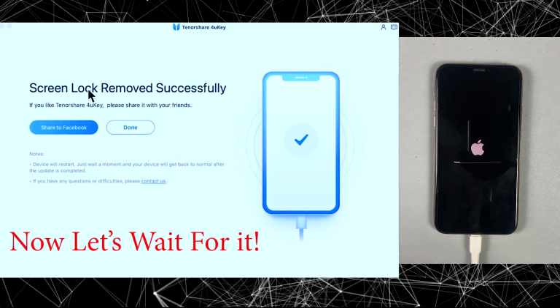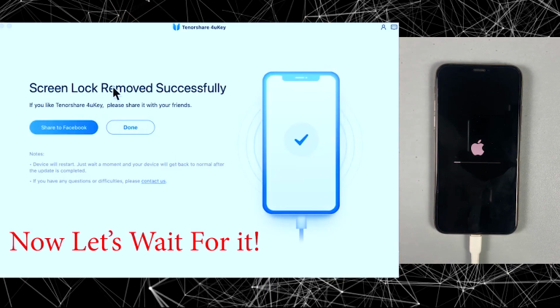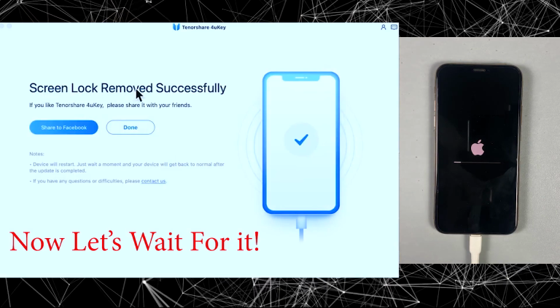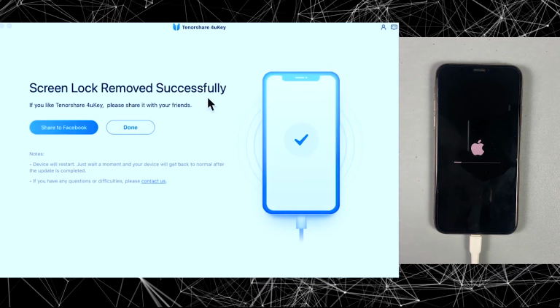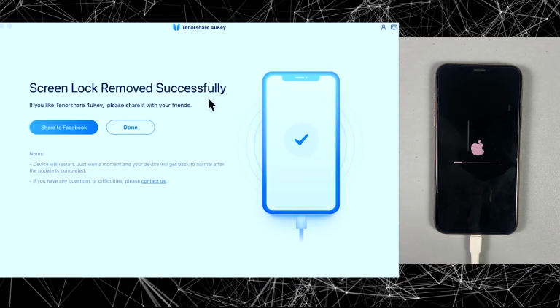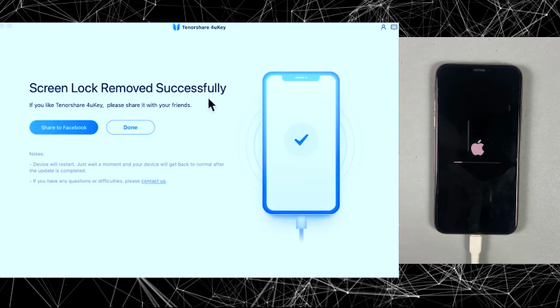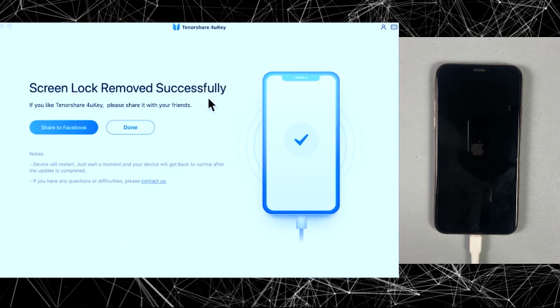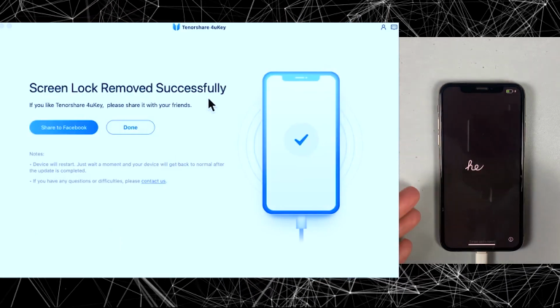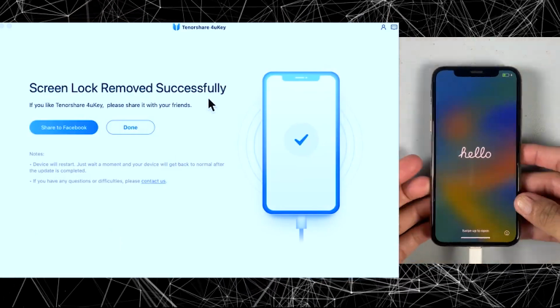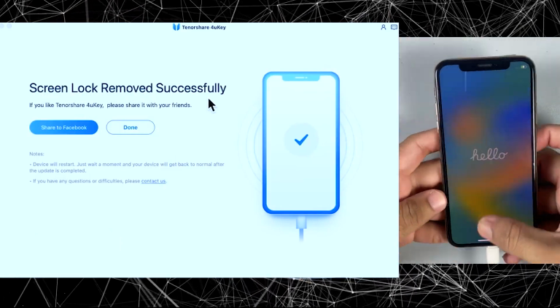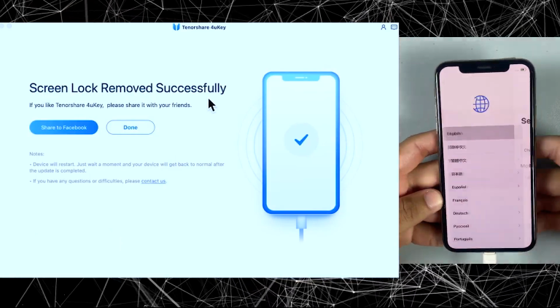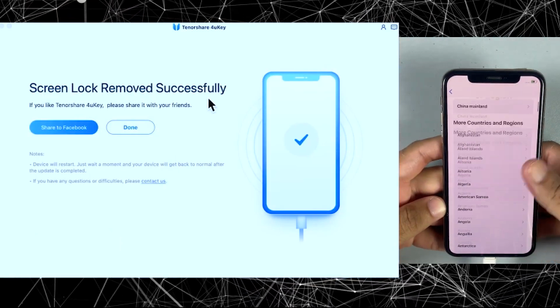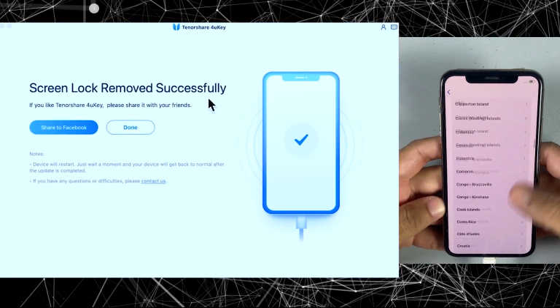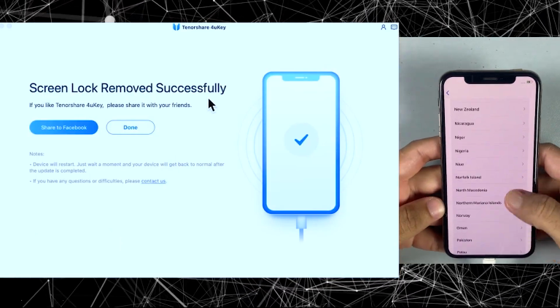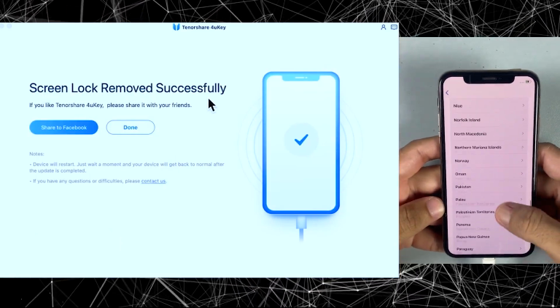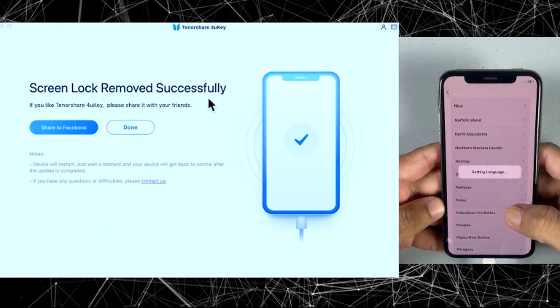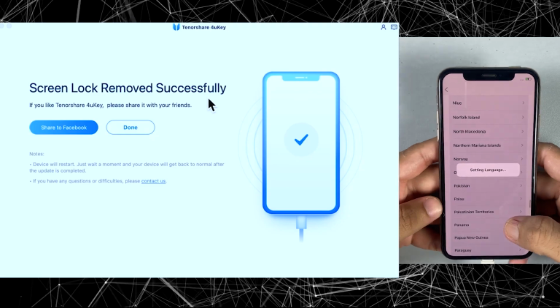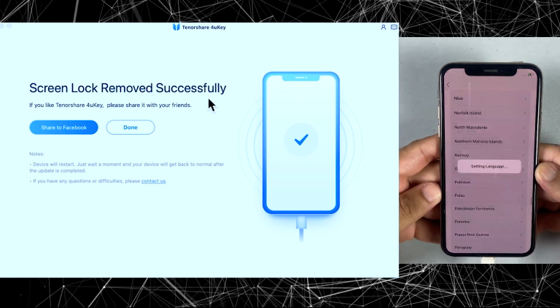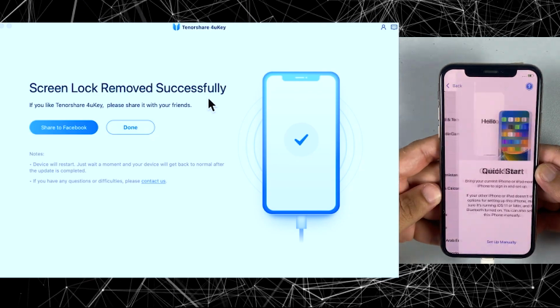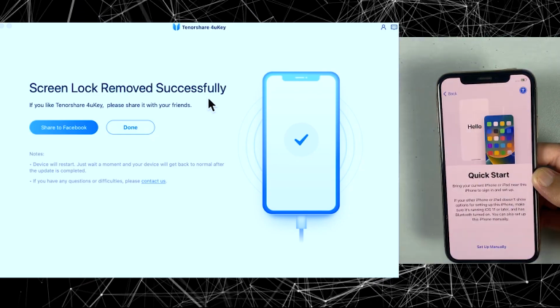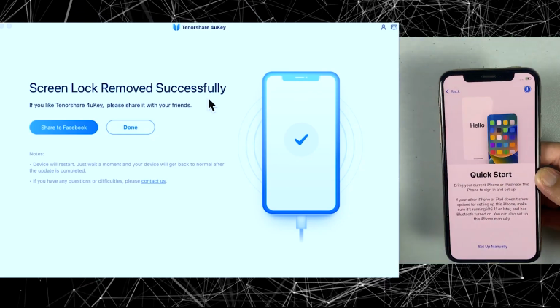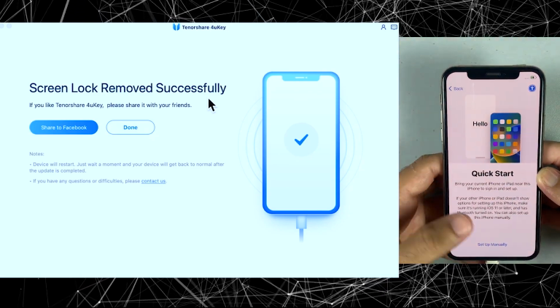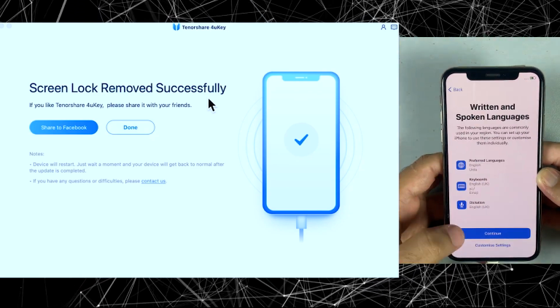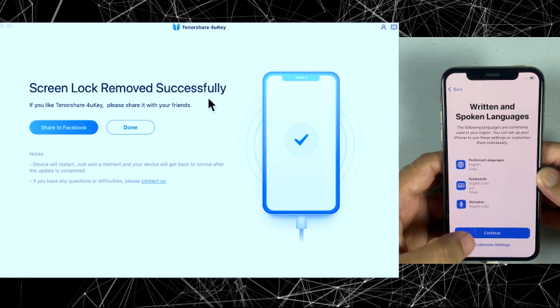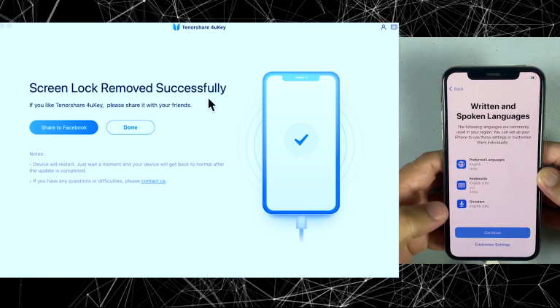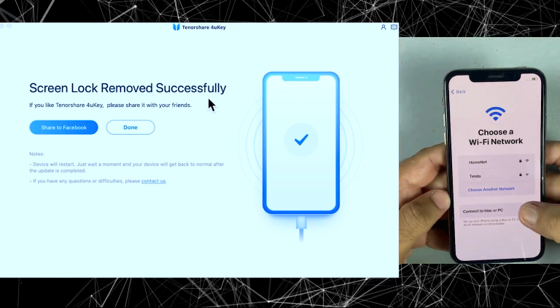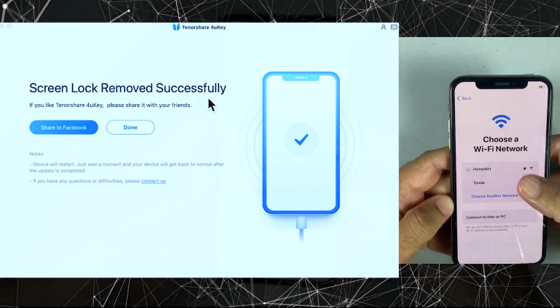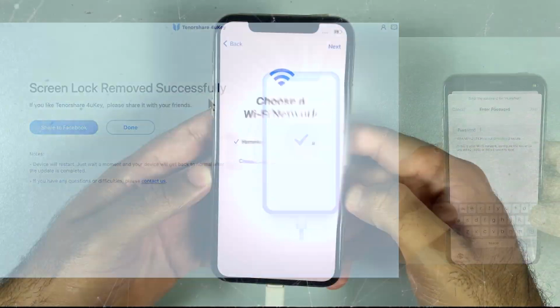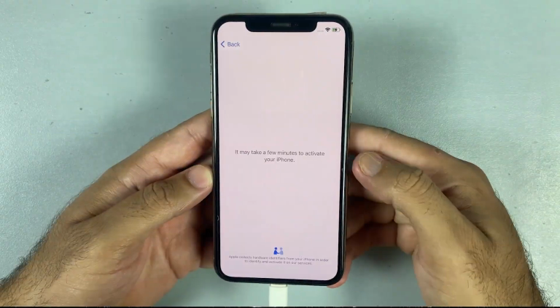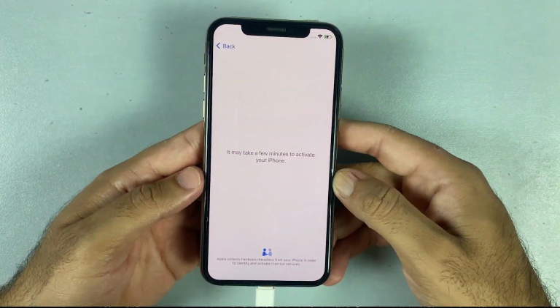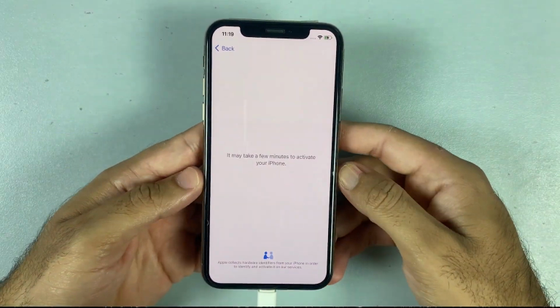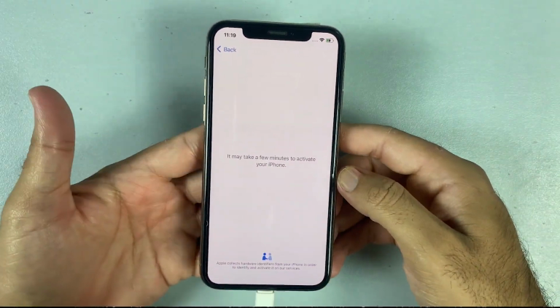All right, so the passcode has been successfully removed, and you can use your iPhone once again just like before.